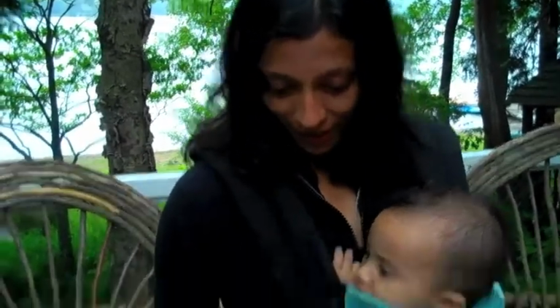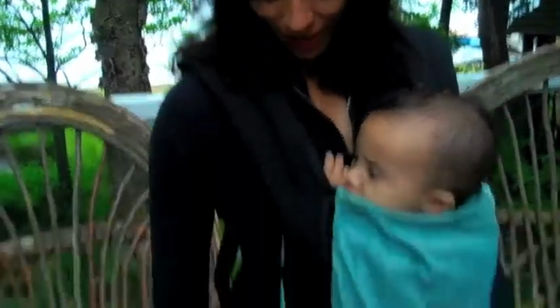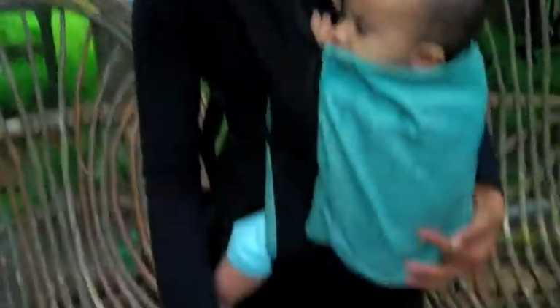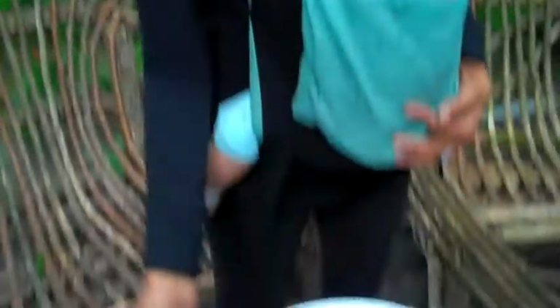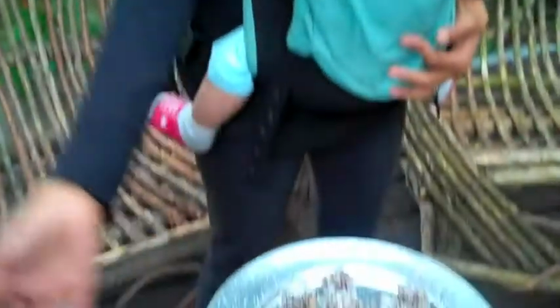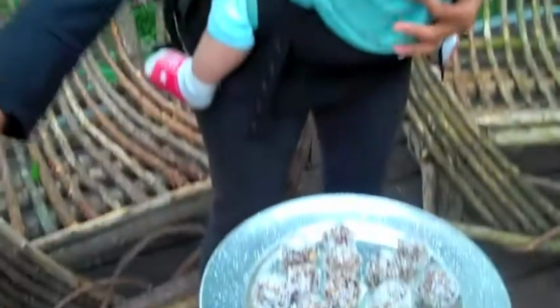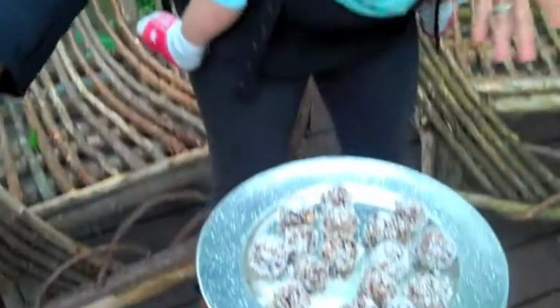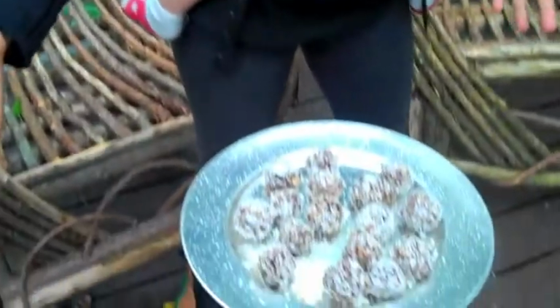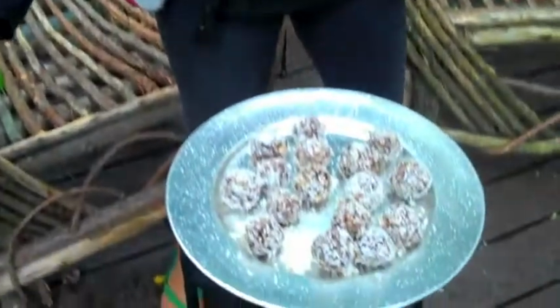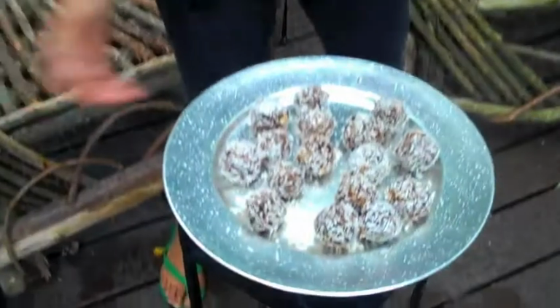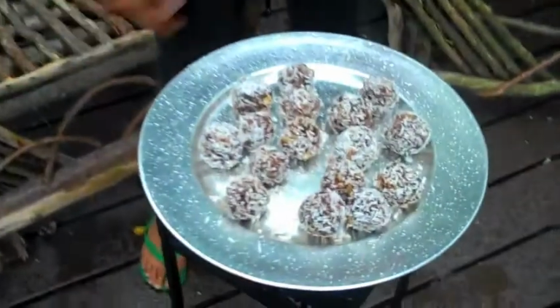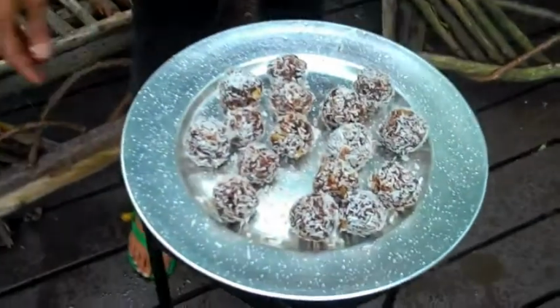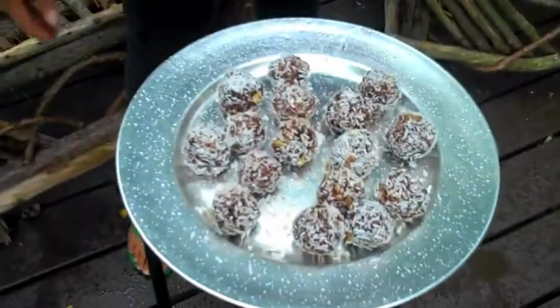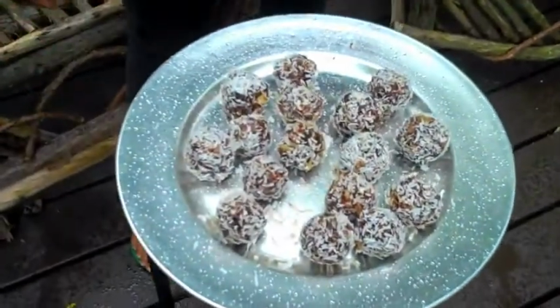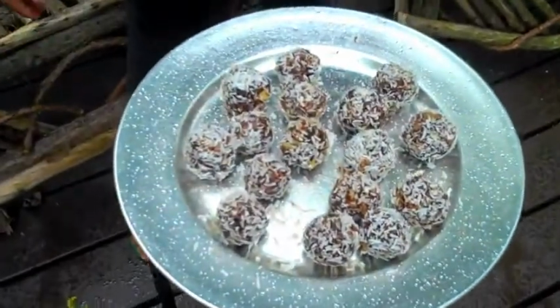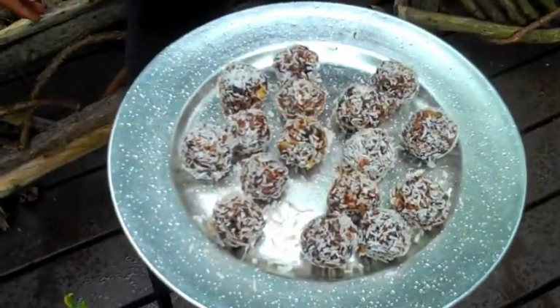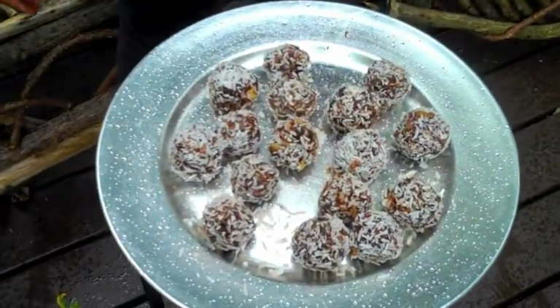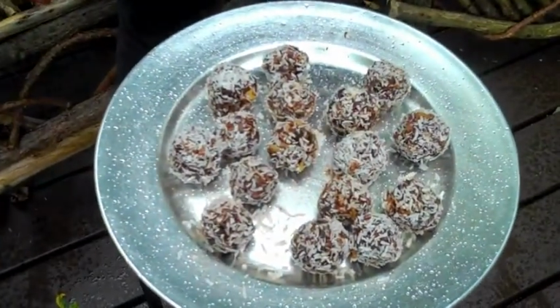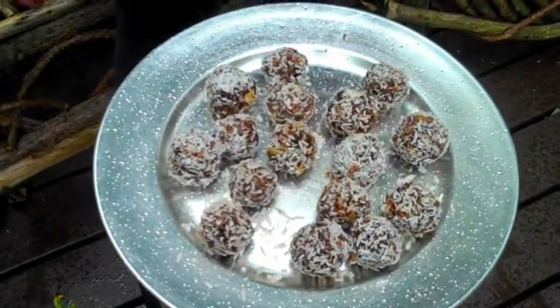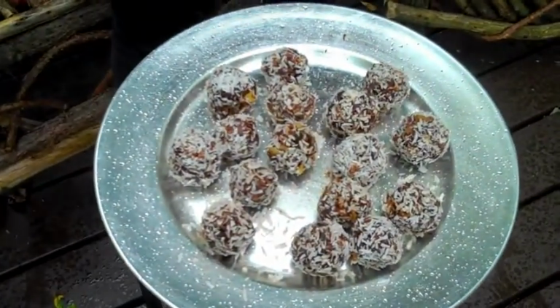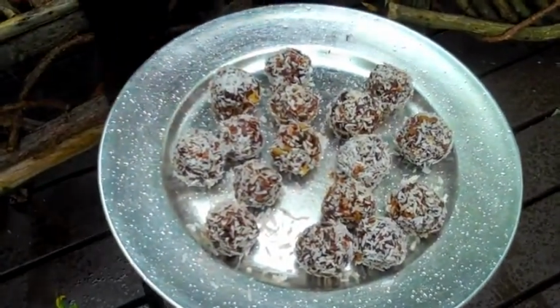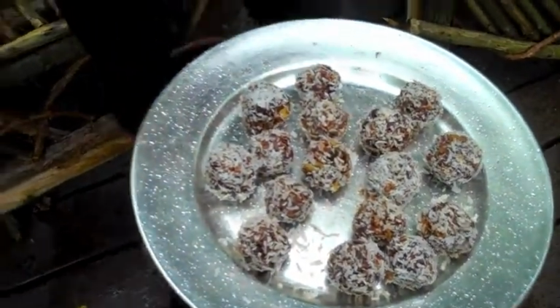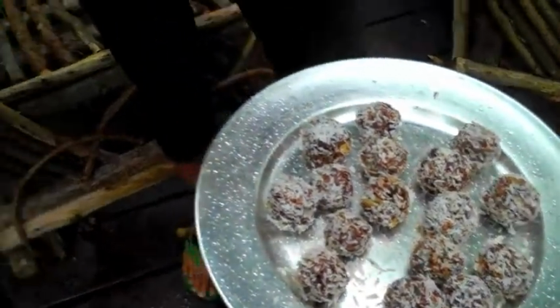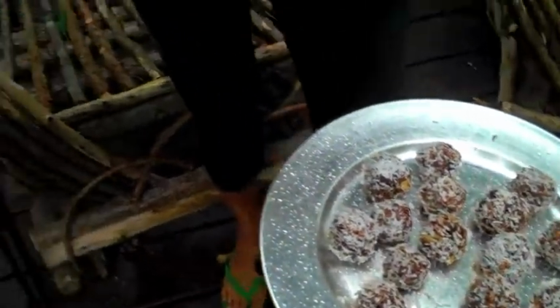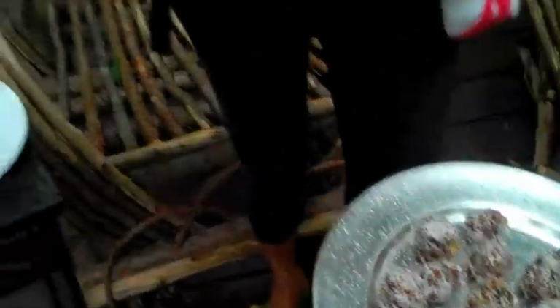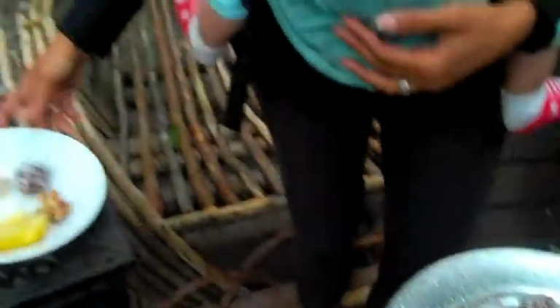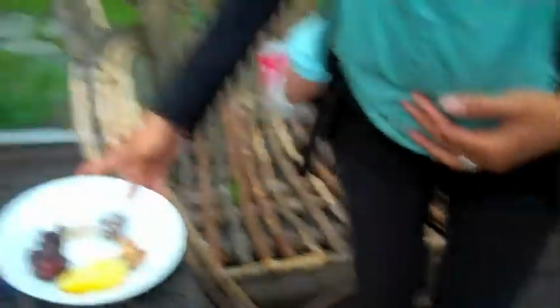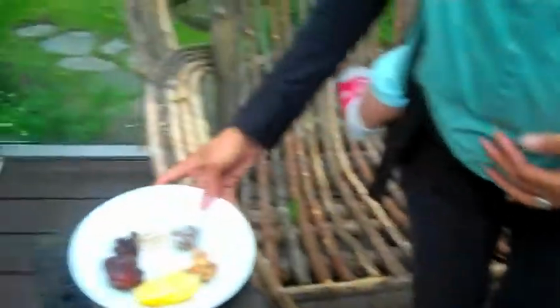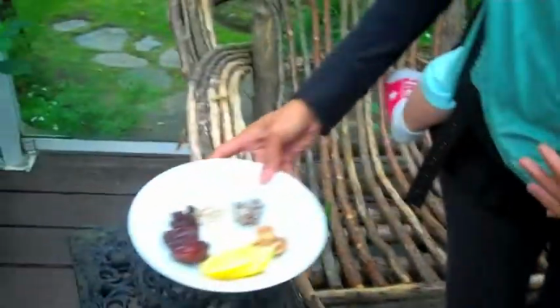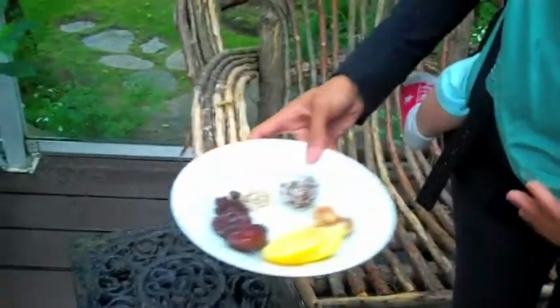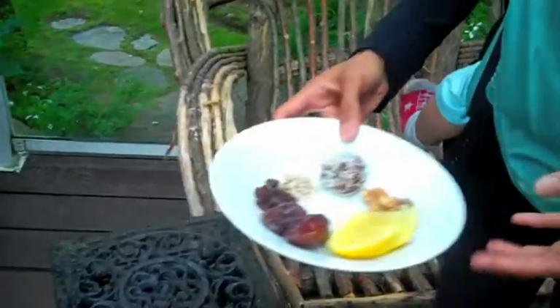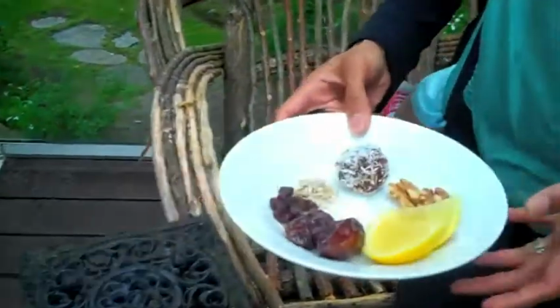This is what they look like. Looks good, doesn't it? And here's how I made them.